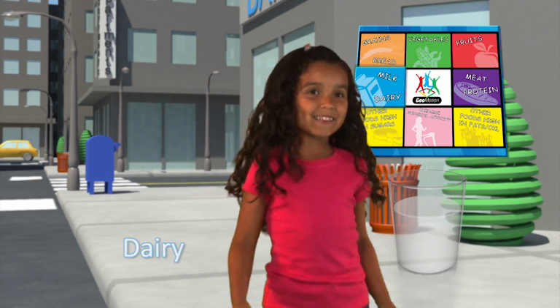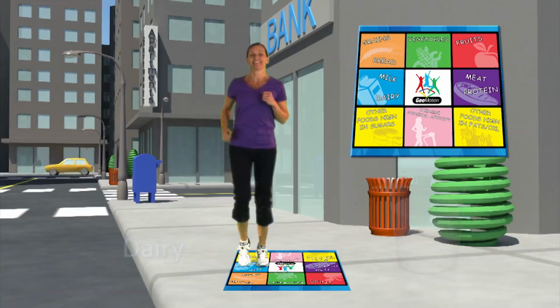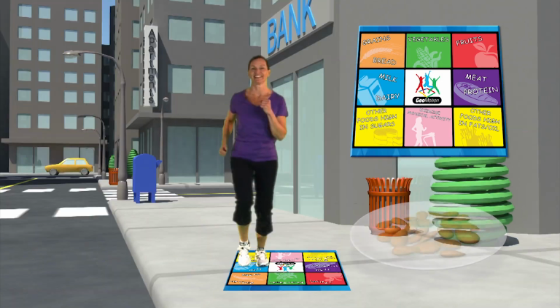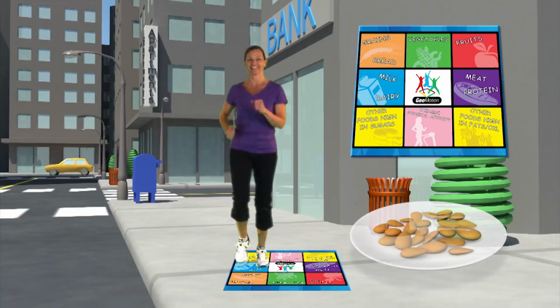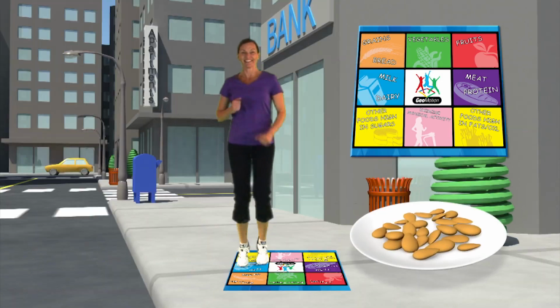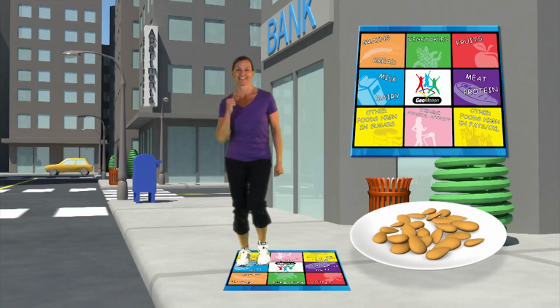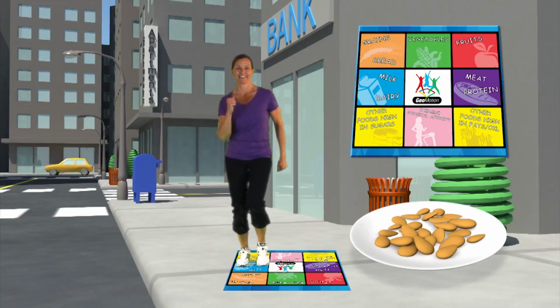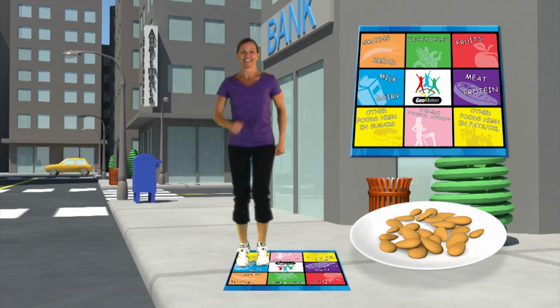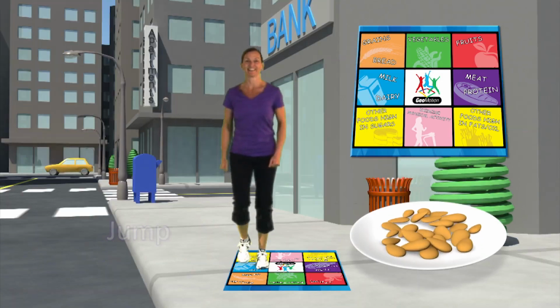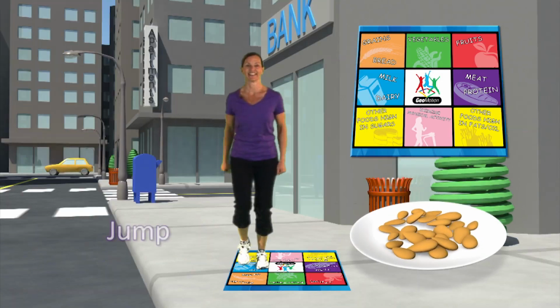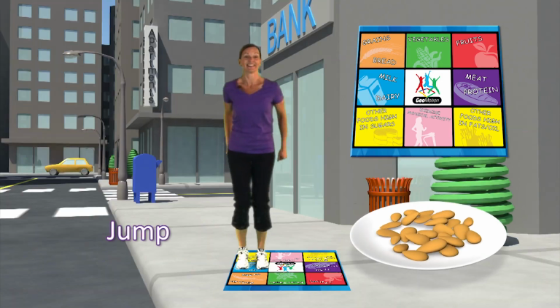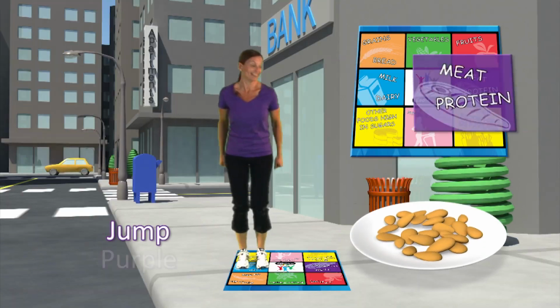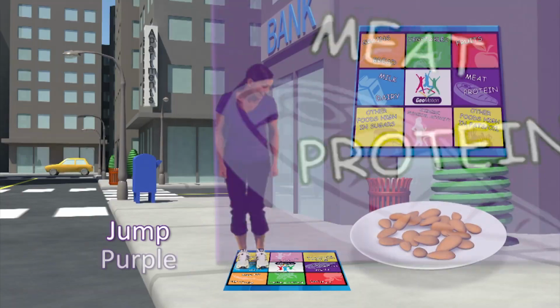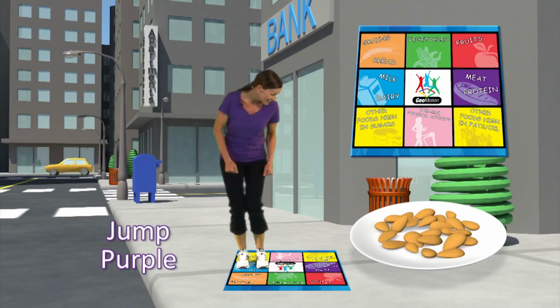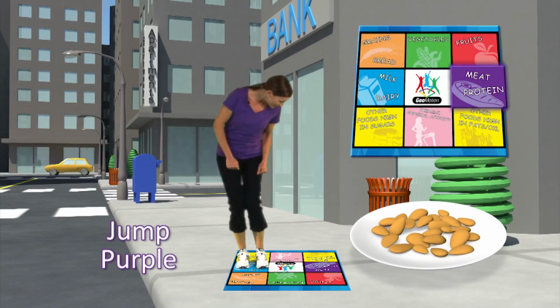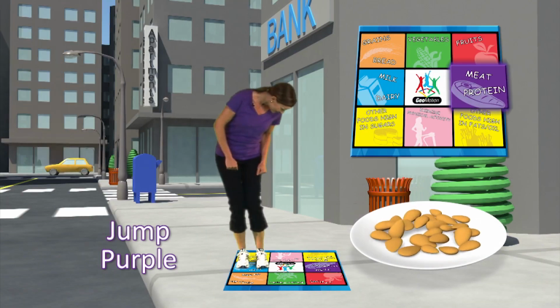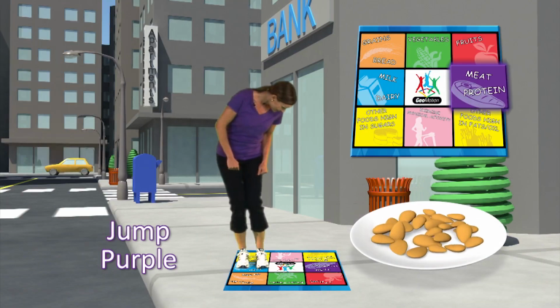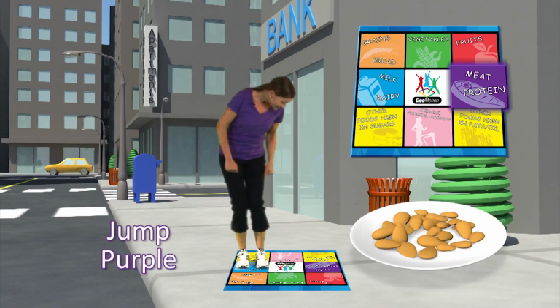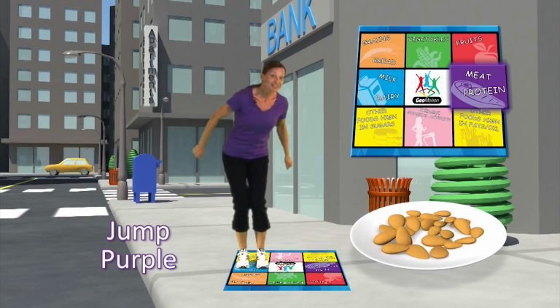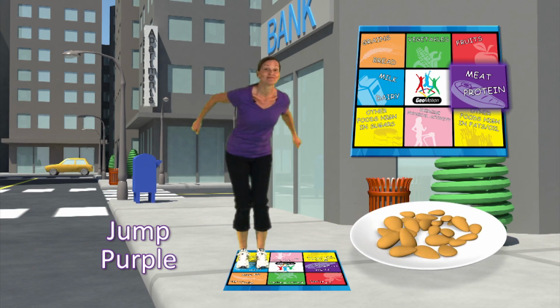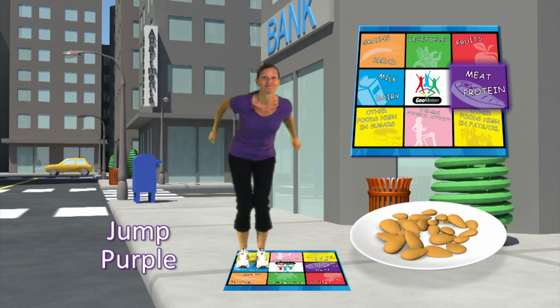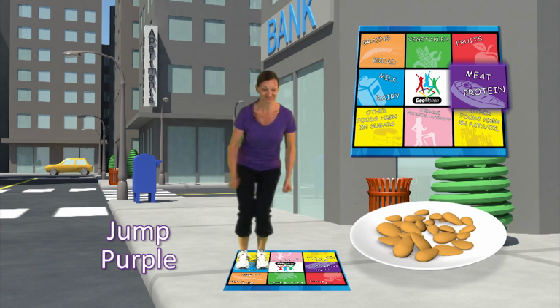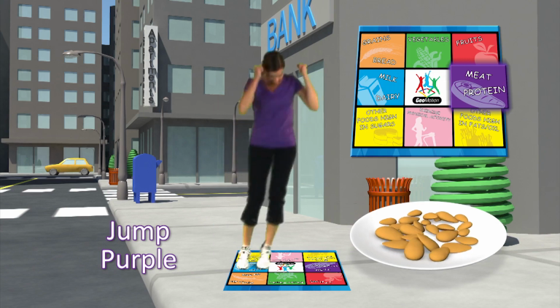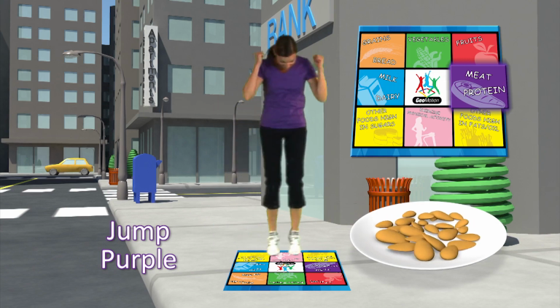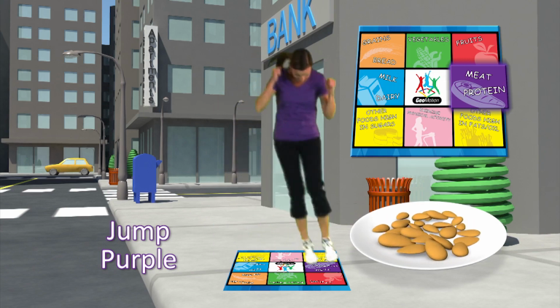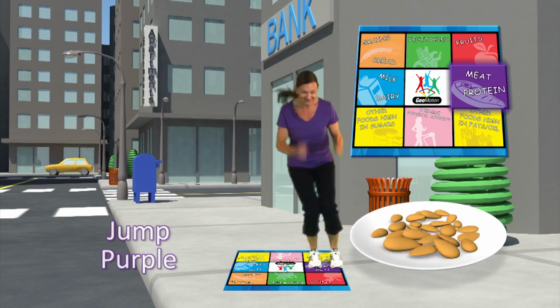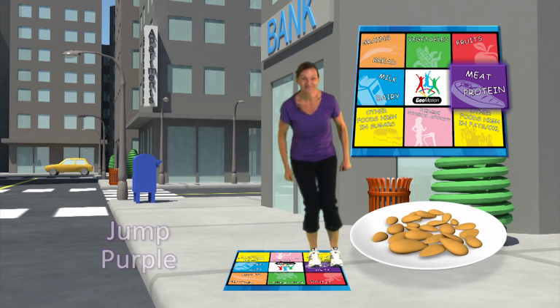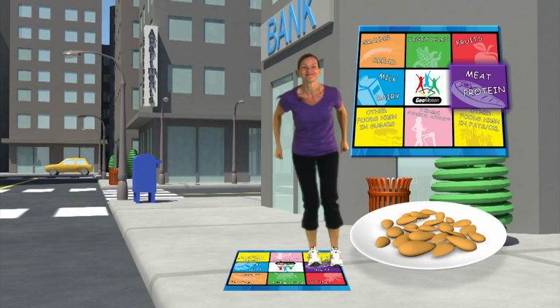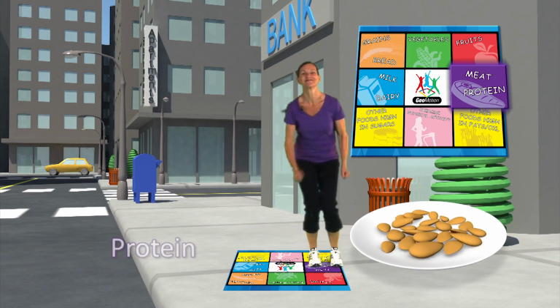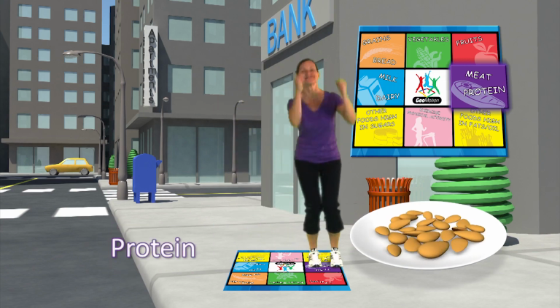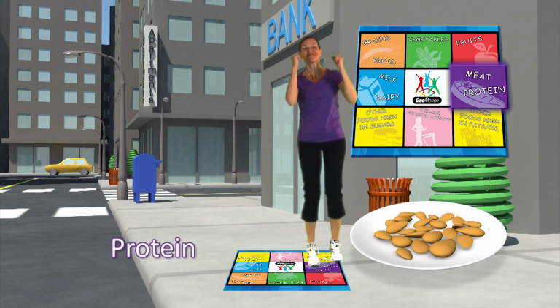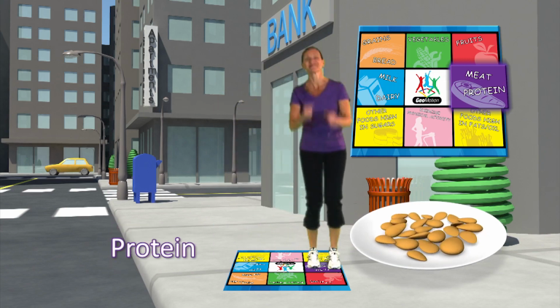Almonds, jump to the purple square. Almonds are protein.